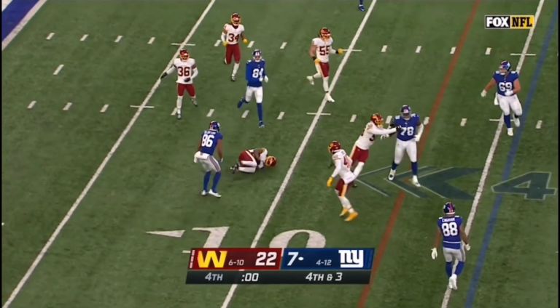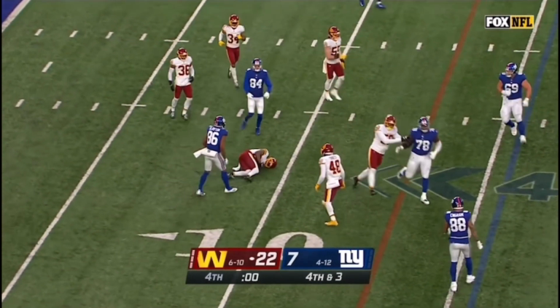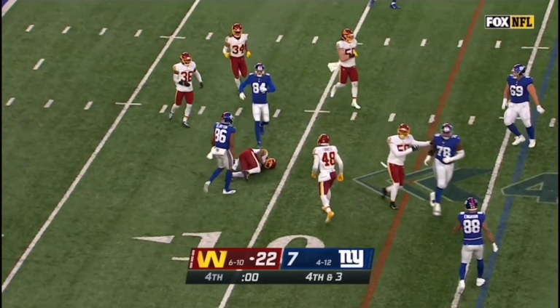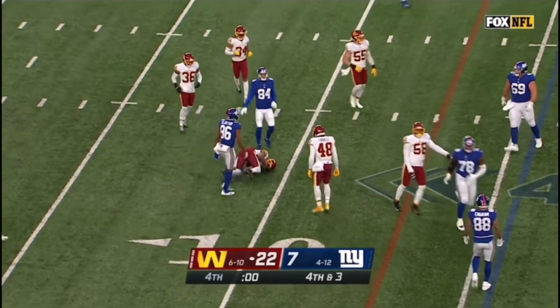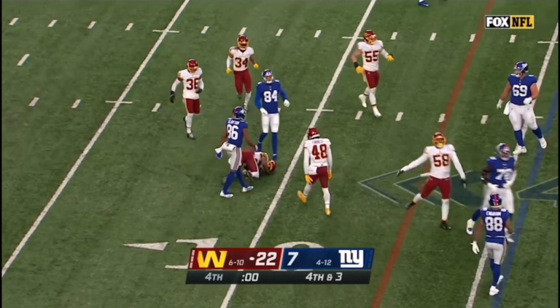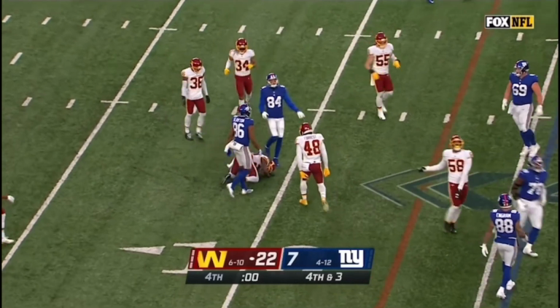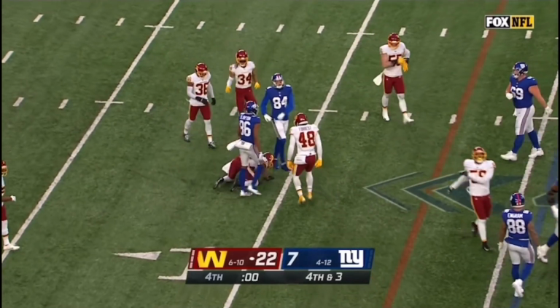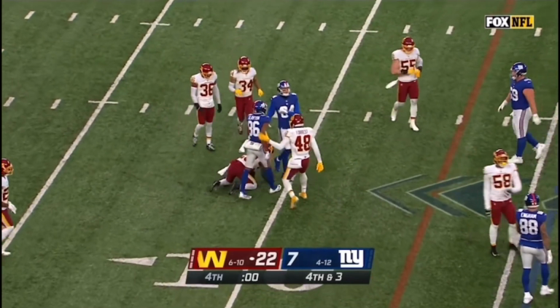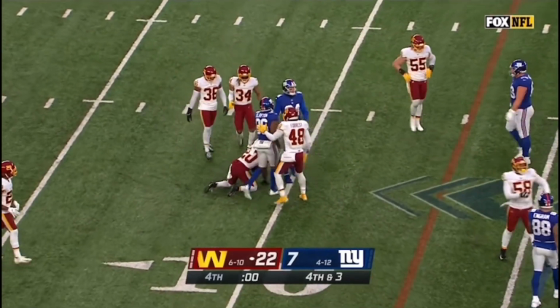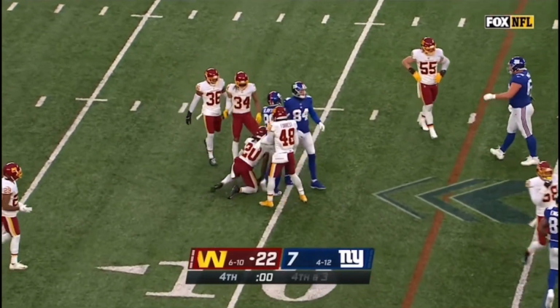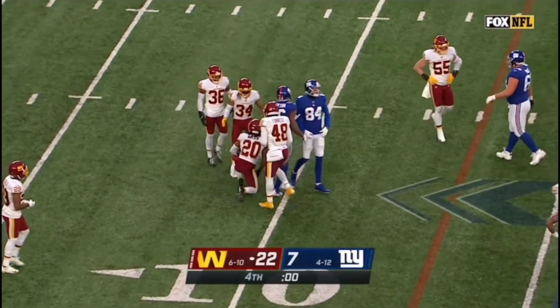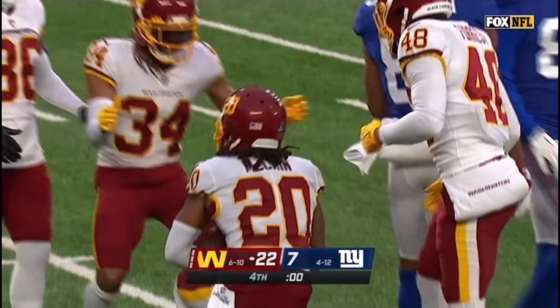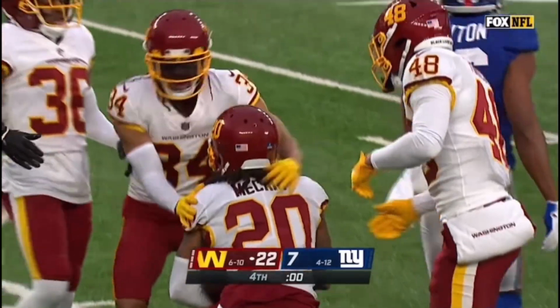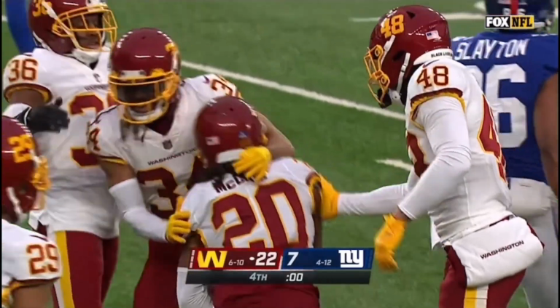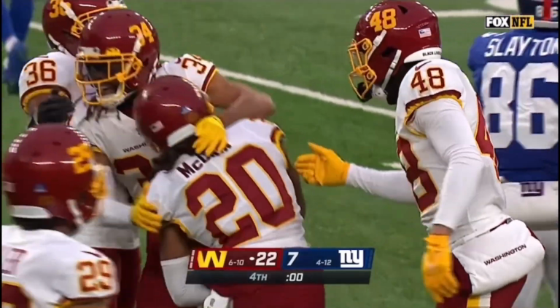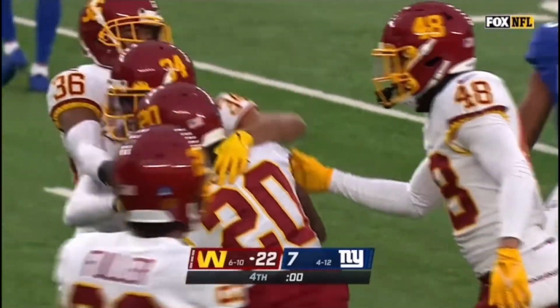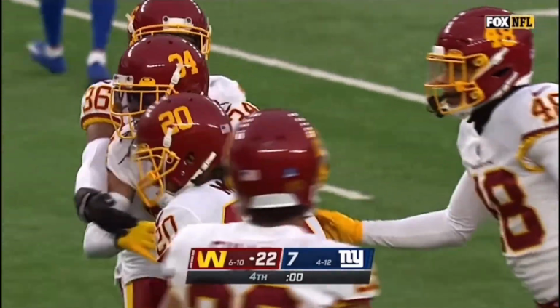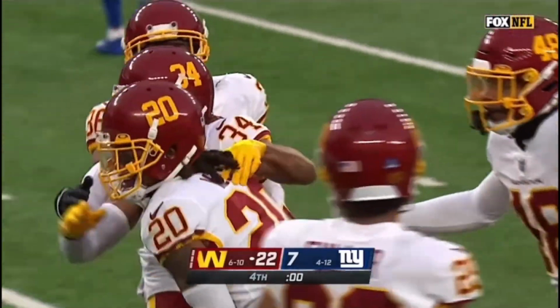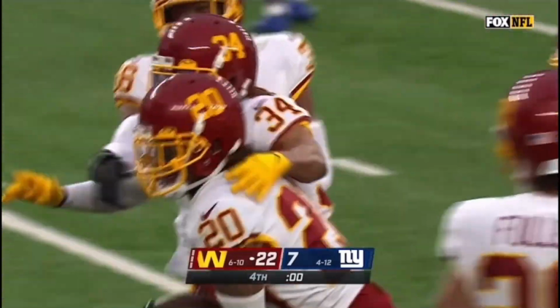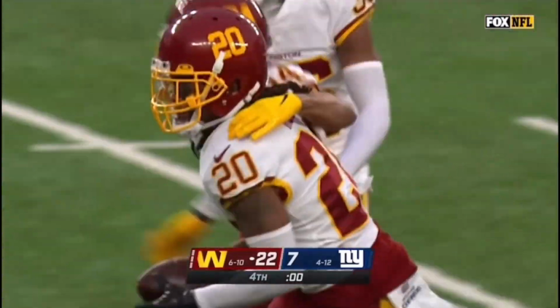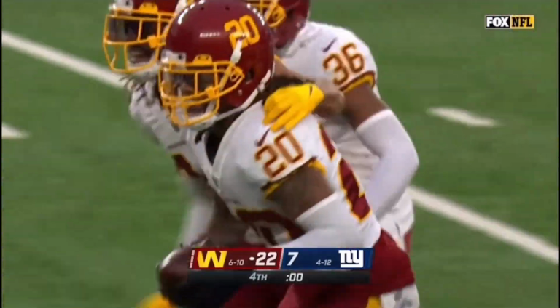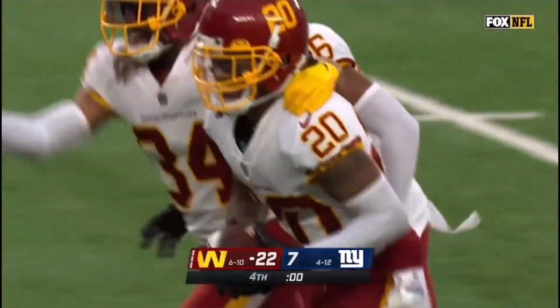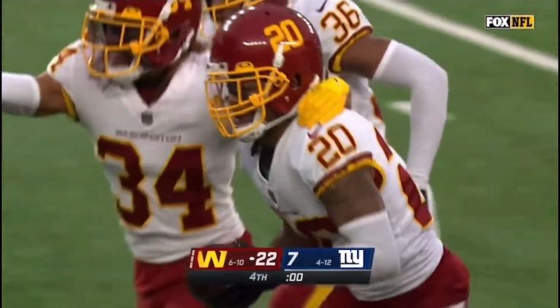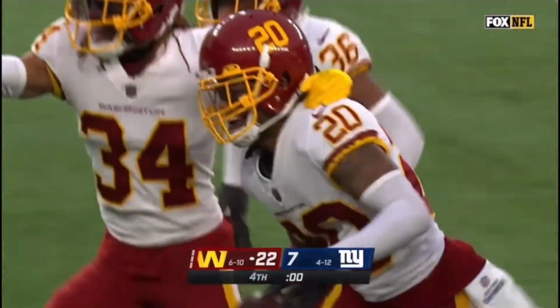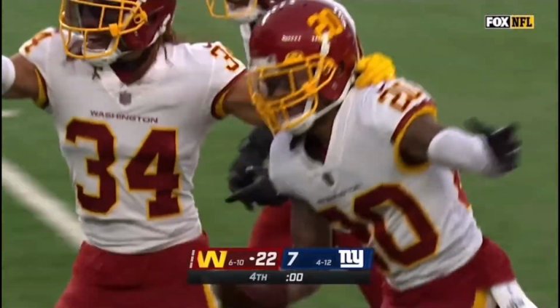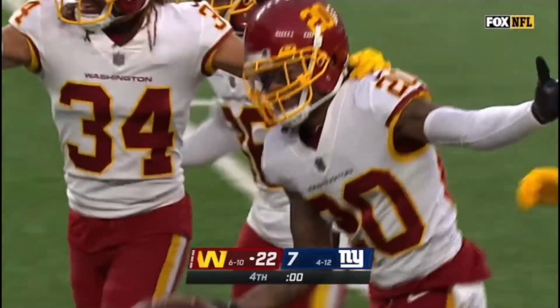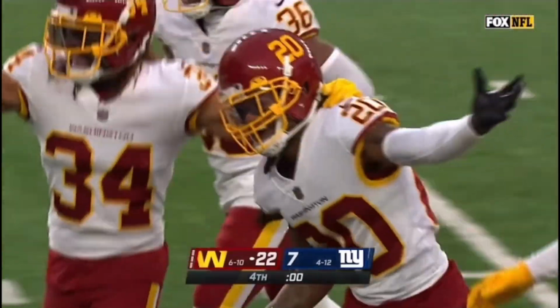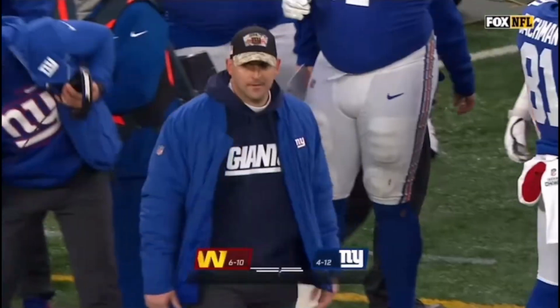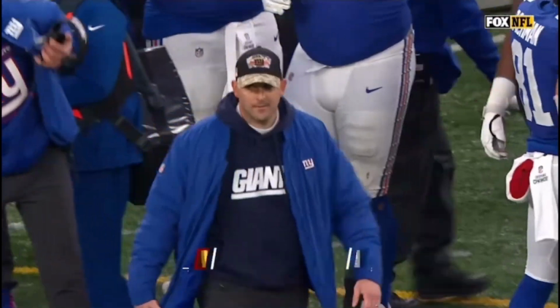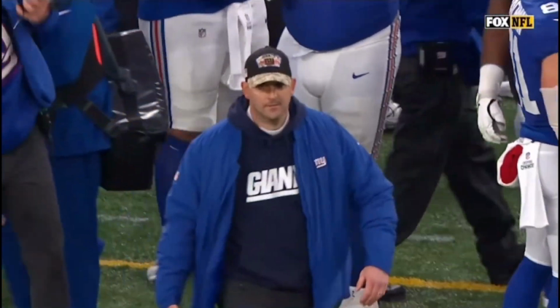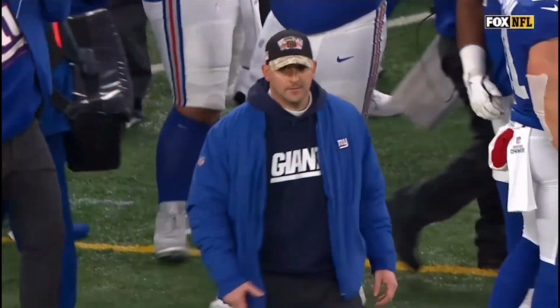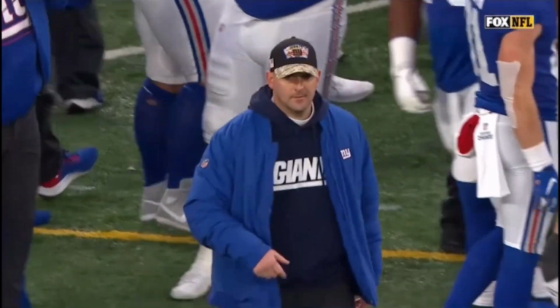Signaling, falling, and going to run this out. A fitting end to the way Washington's defense played today.